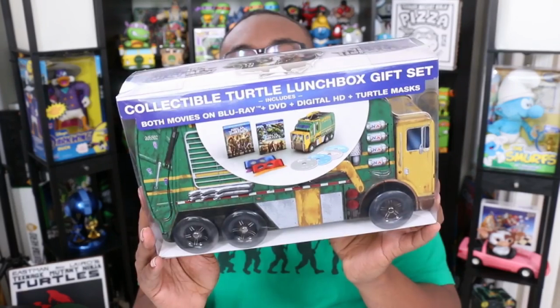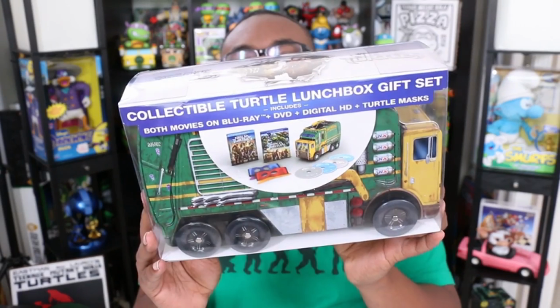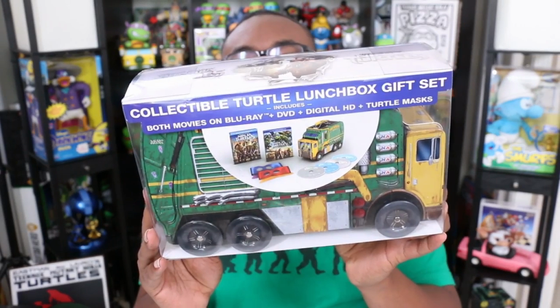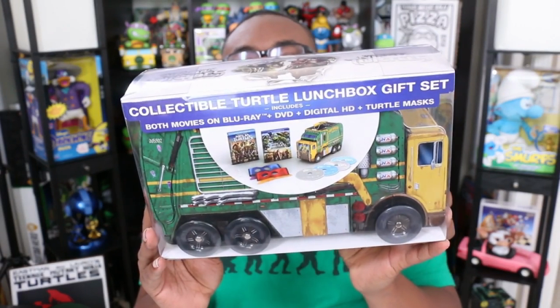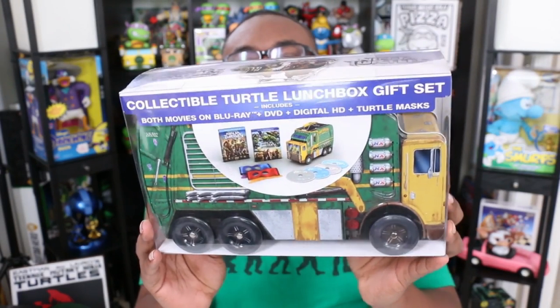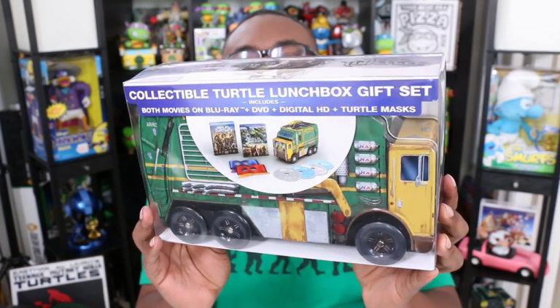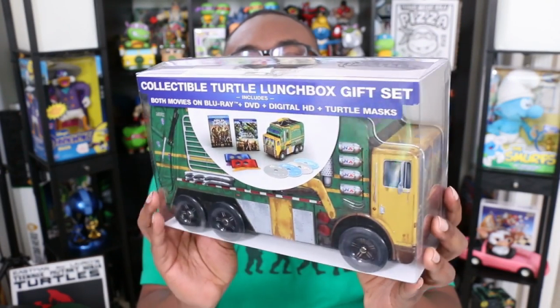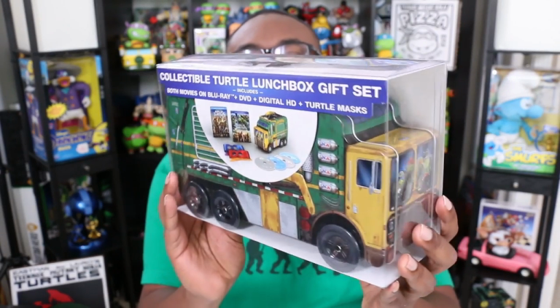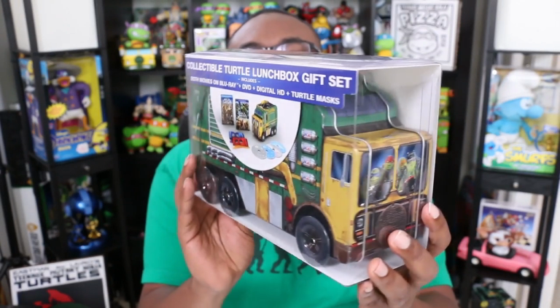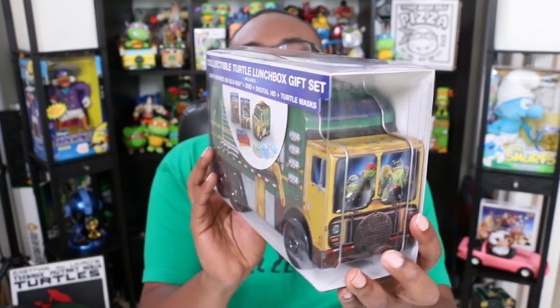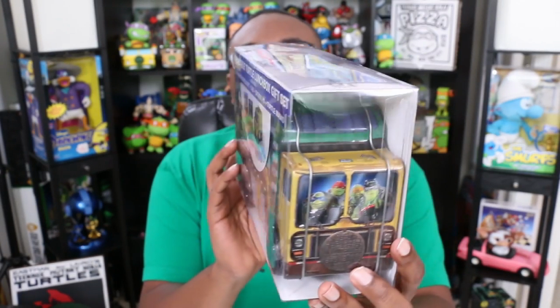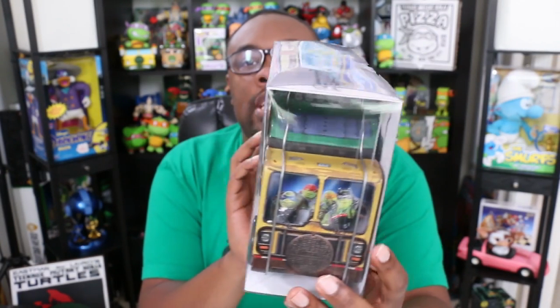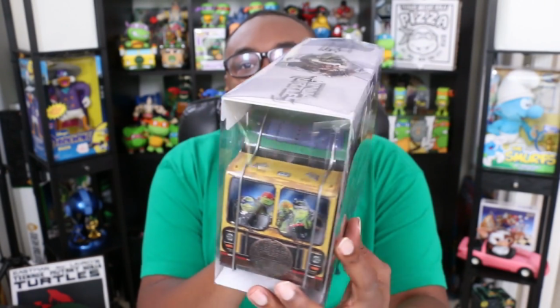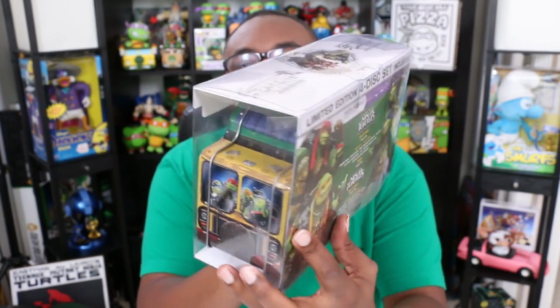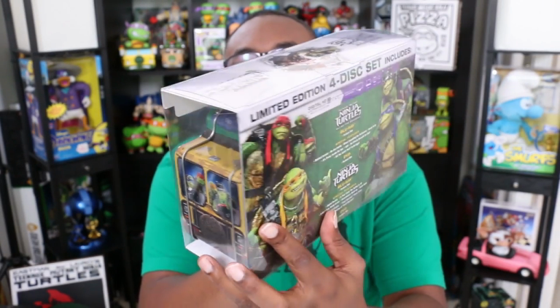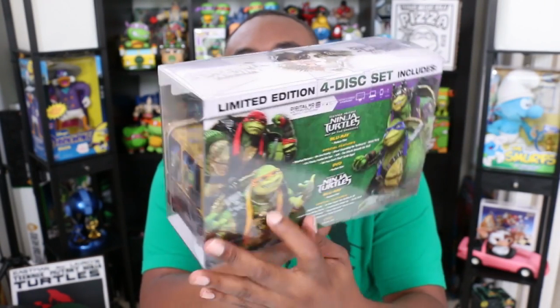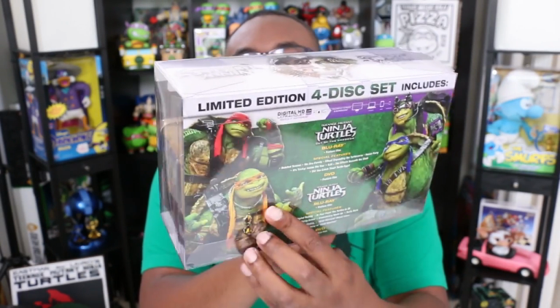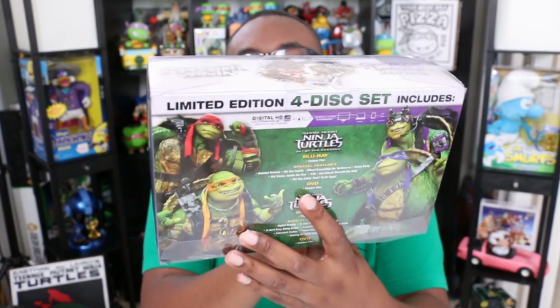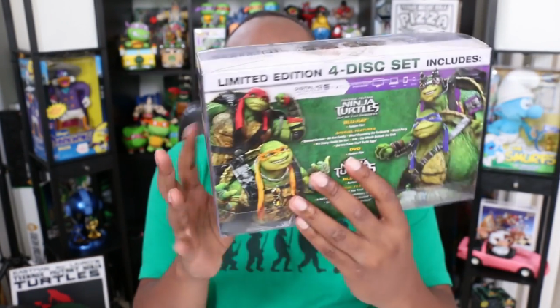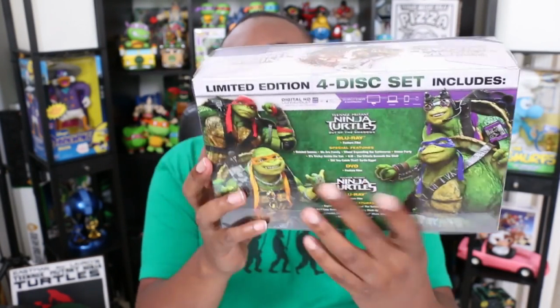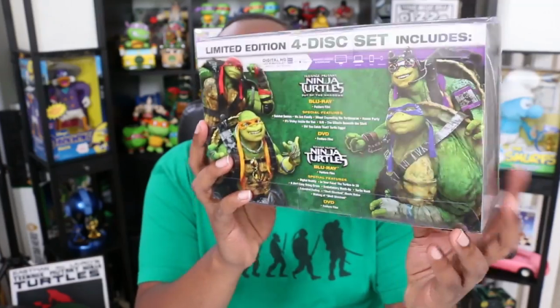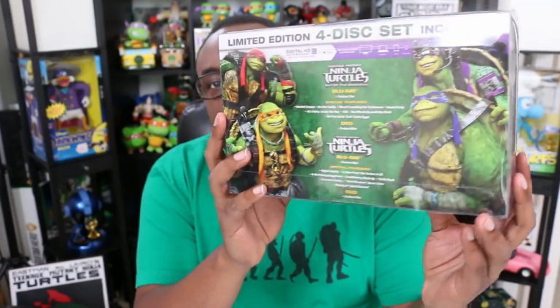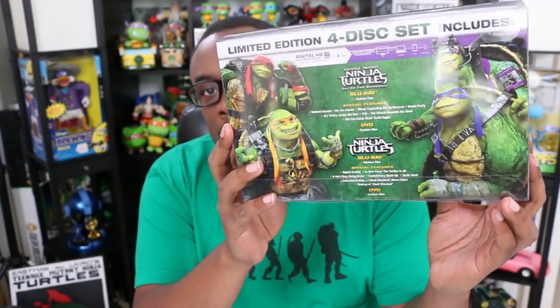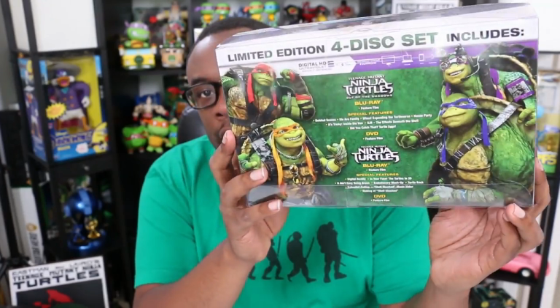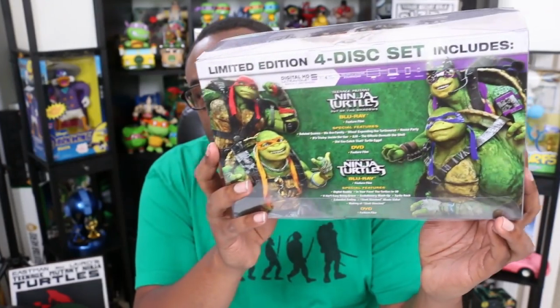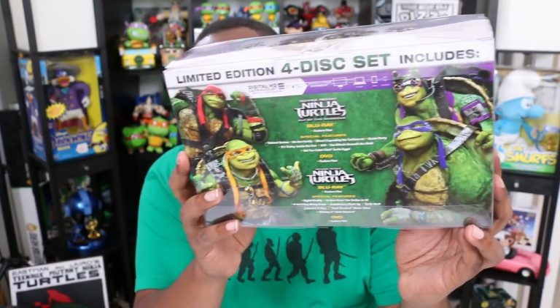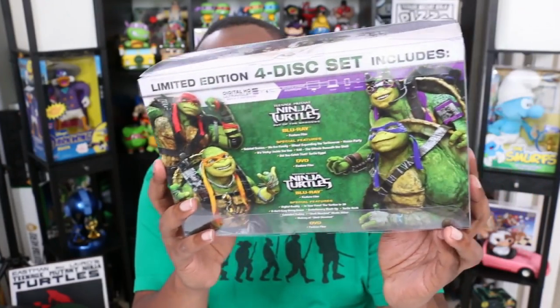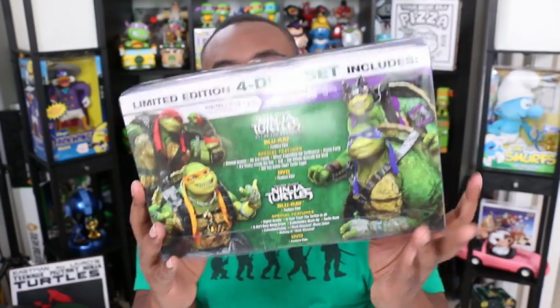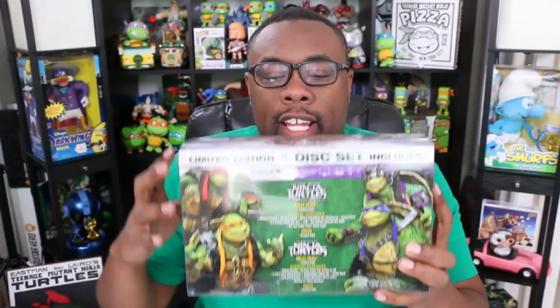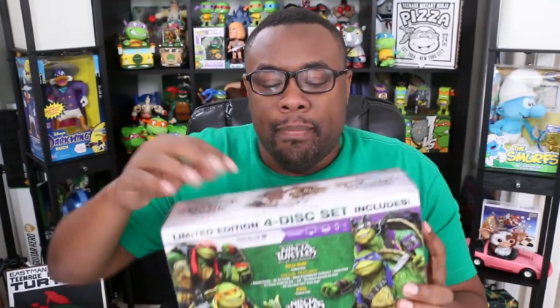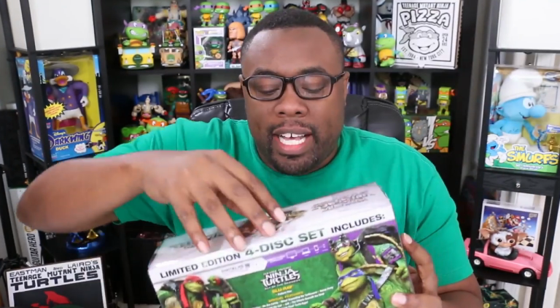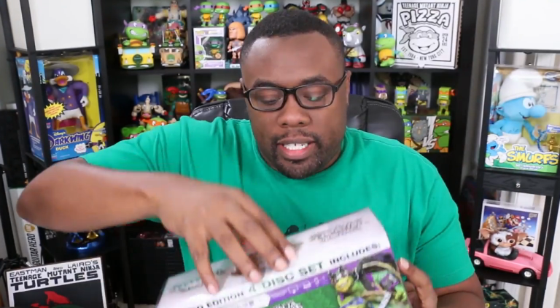The box here is a little shiny, but it's very nice and the back just has all the special features listed. All right, let's unbox it.